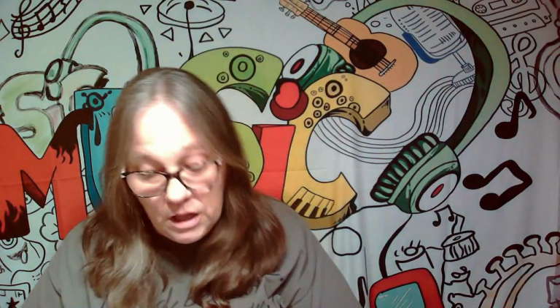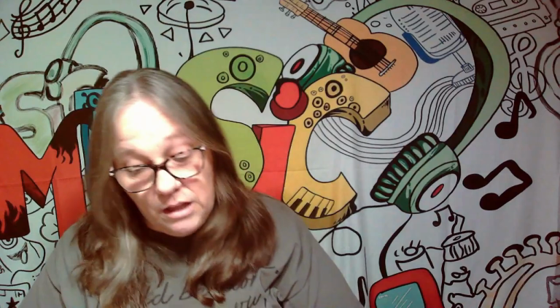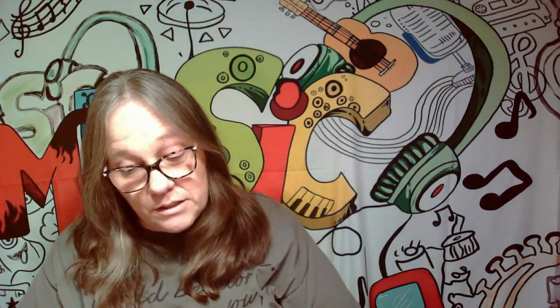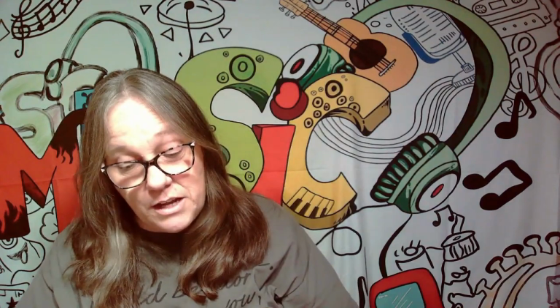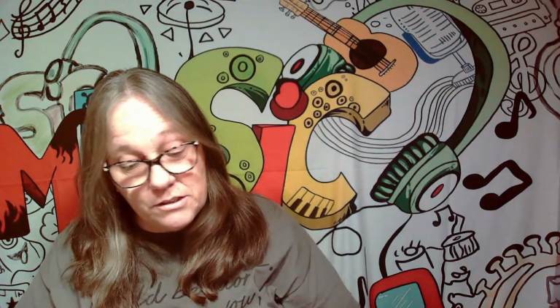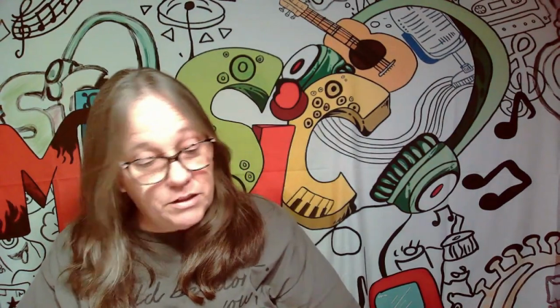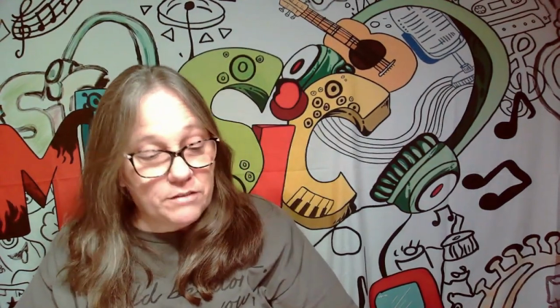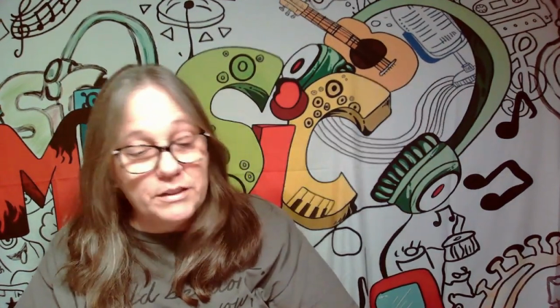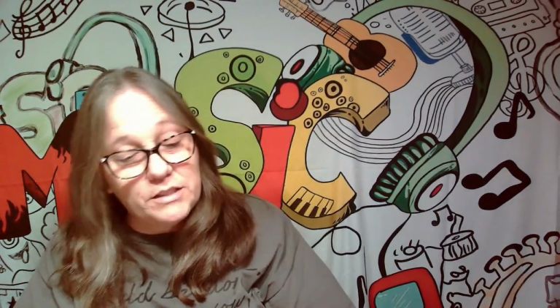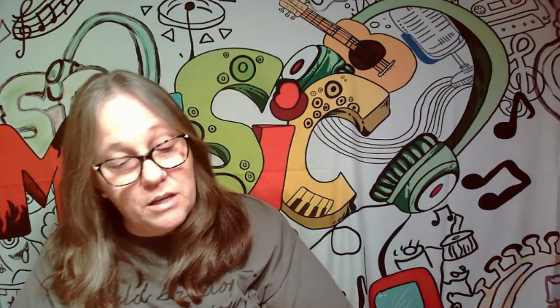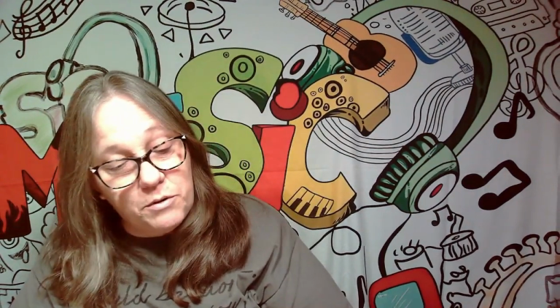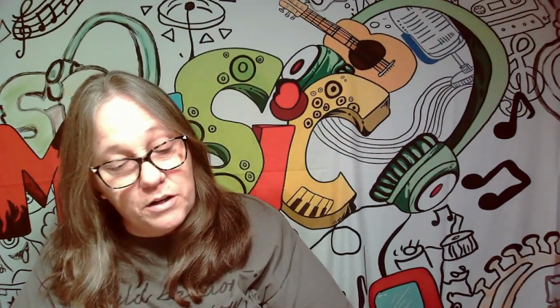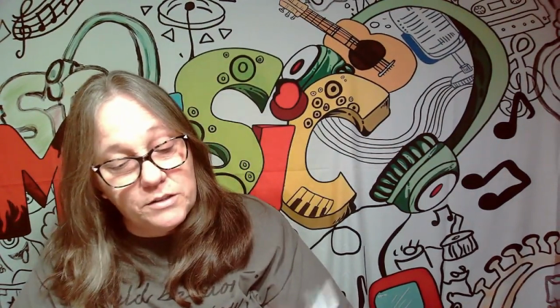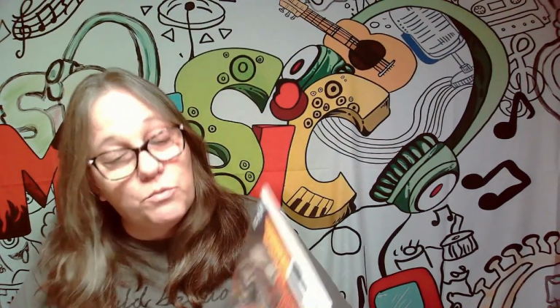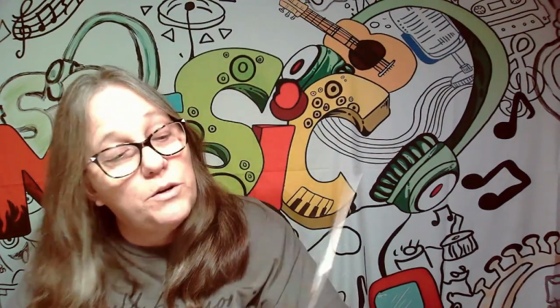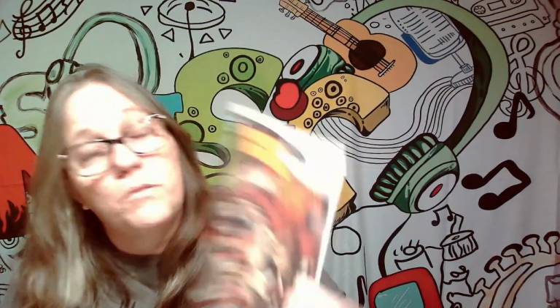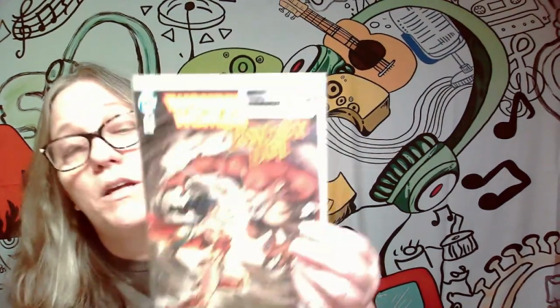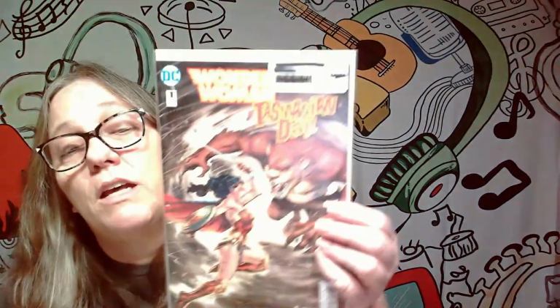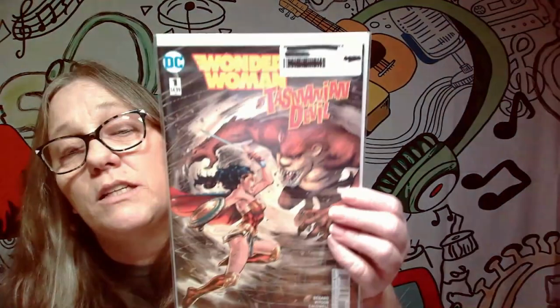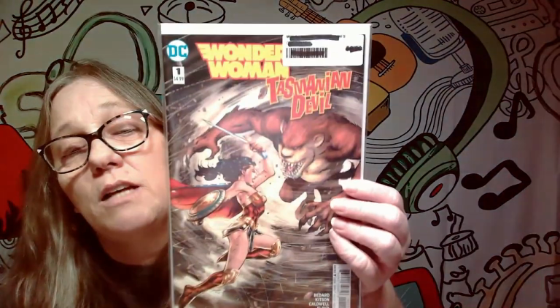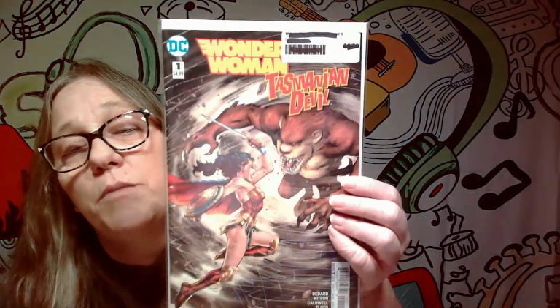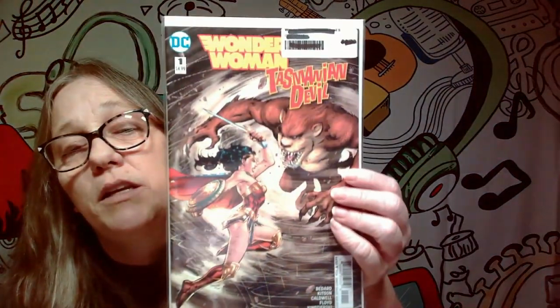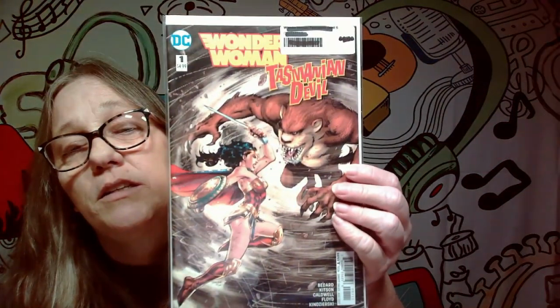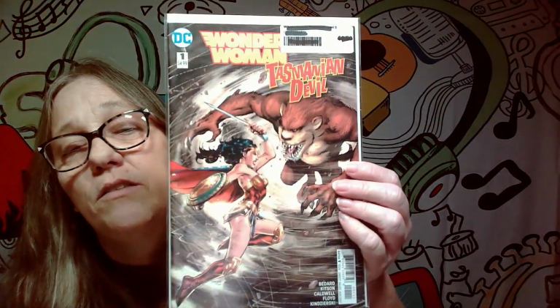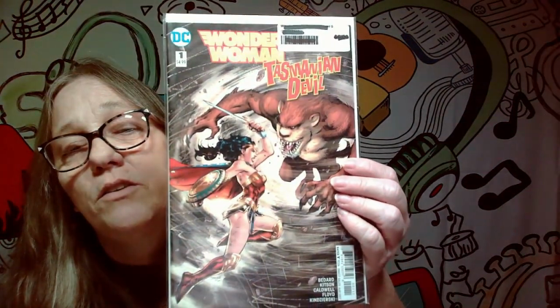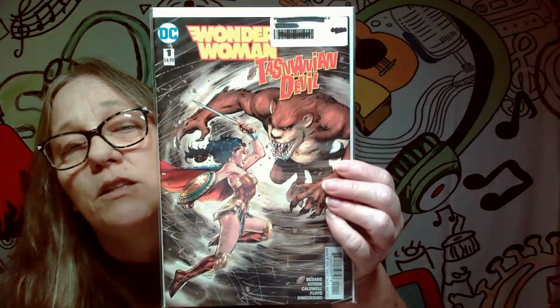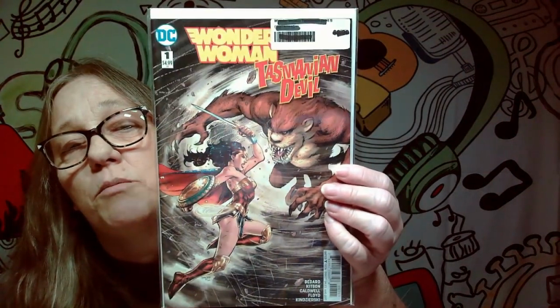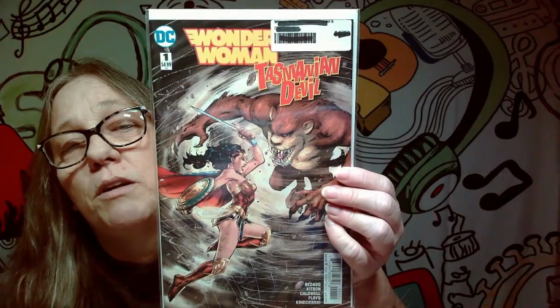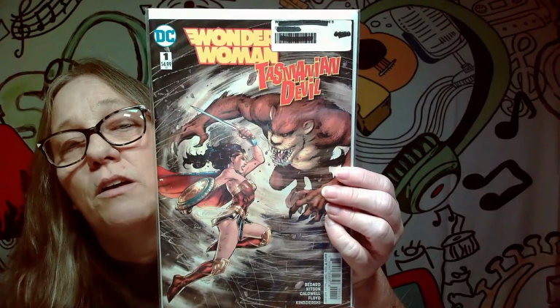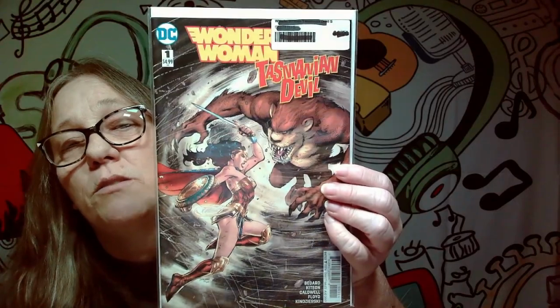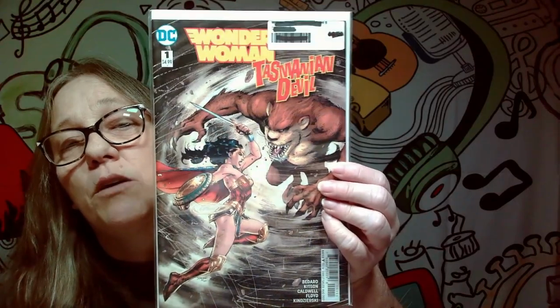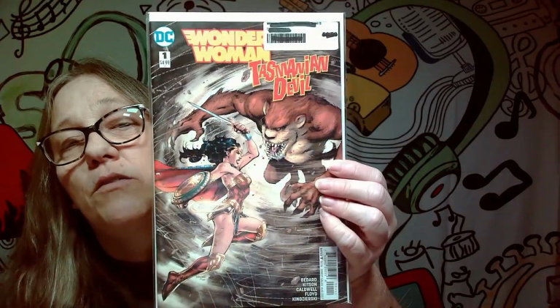This next one definitely is a keeper. It is Wonder Woman and the Tasmanian Devil. That's a pretty awesome cover.